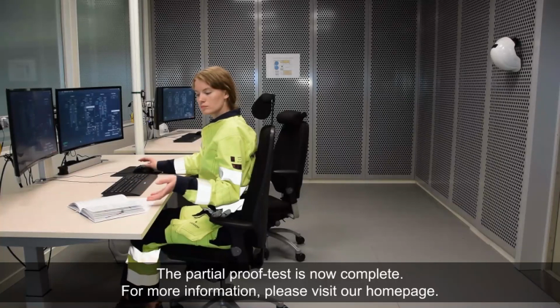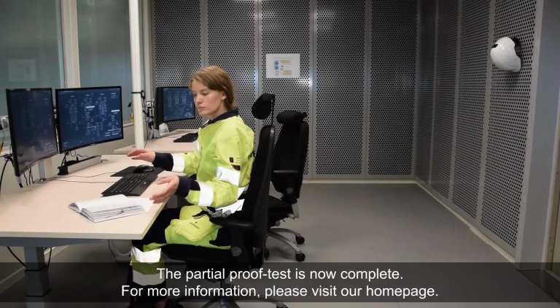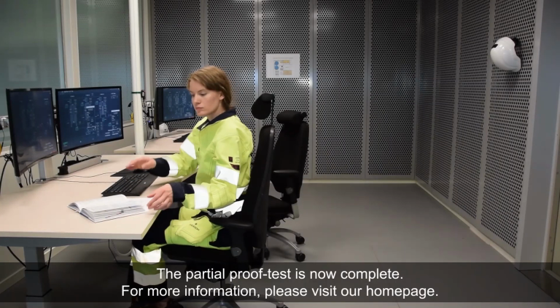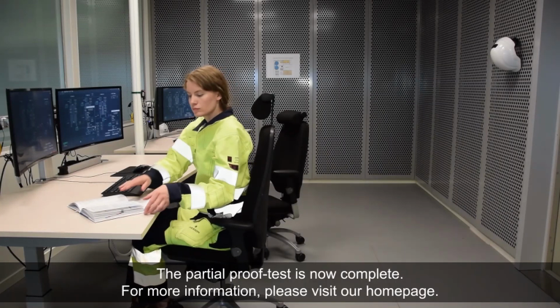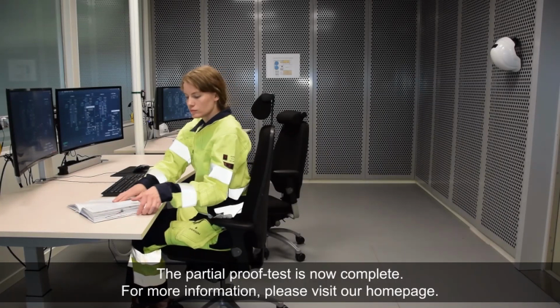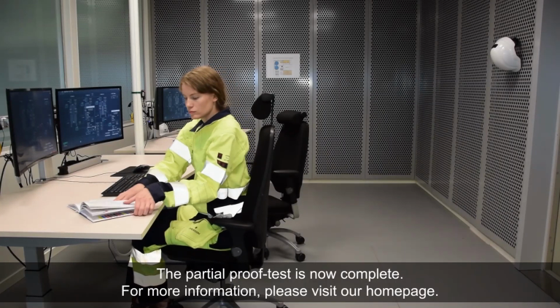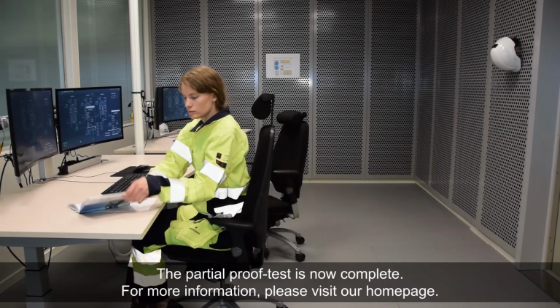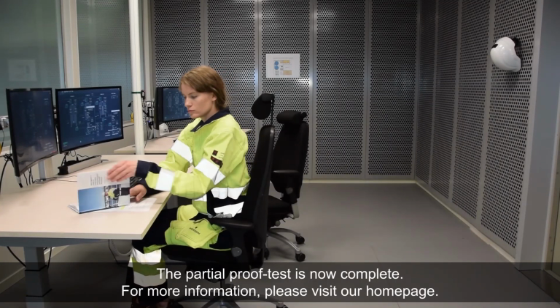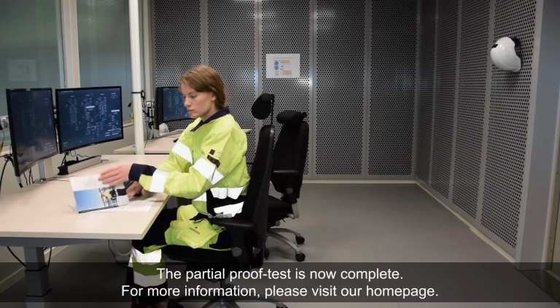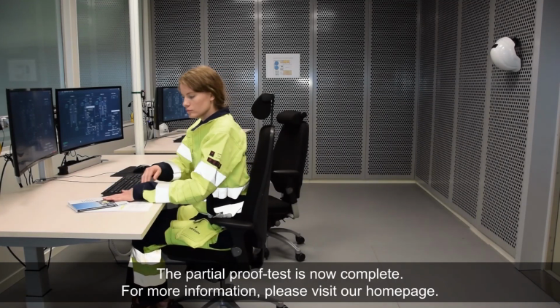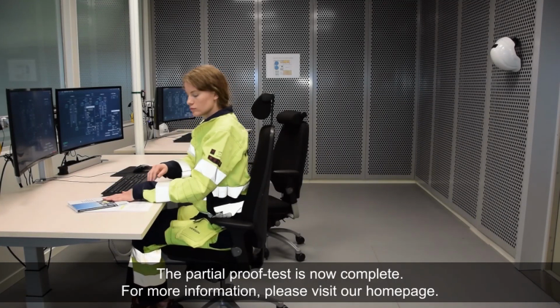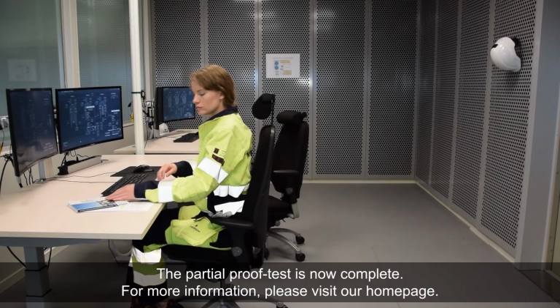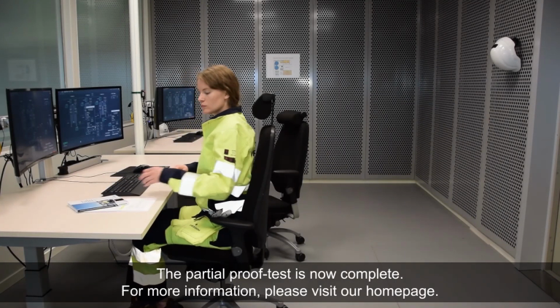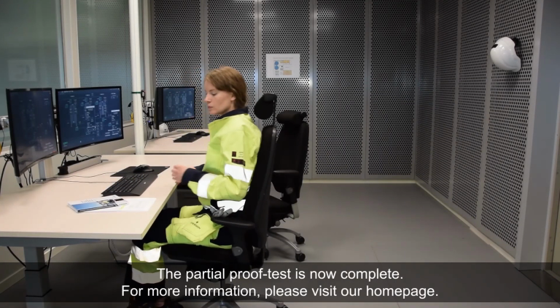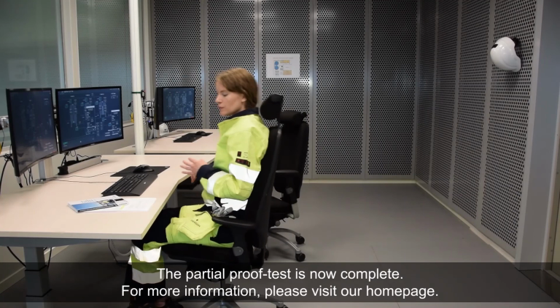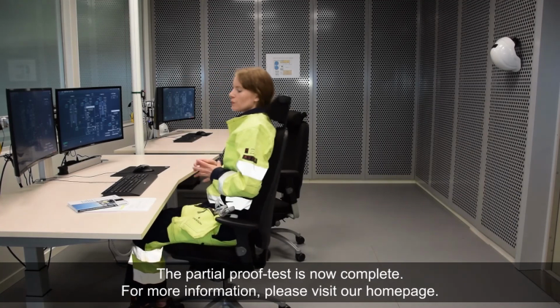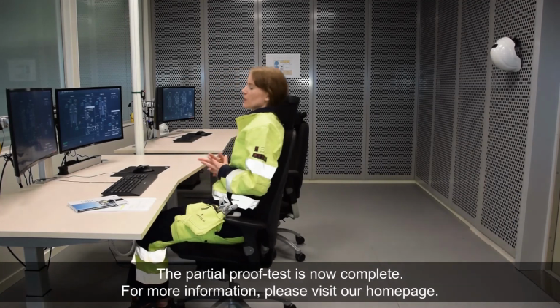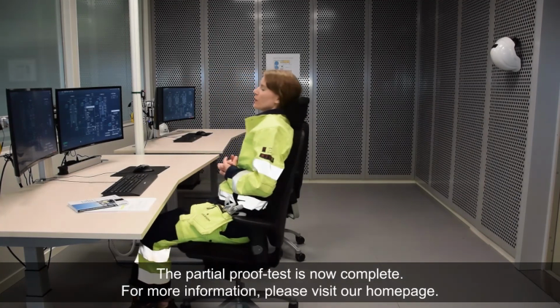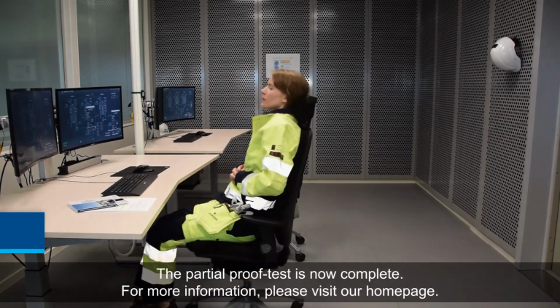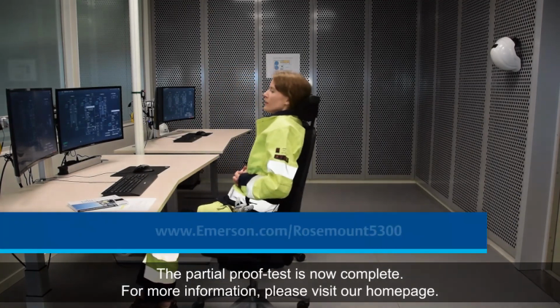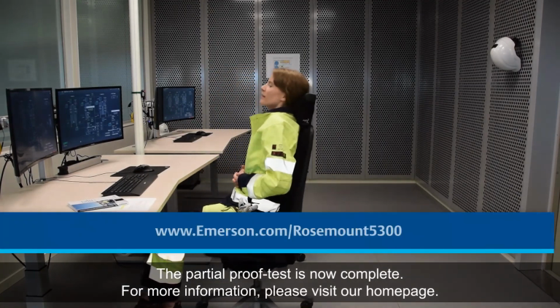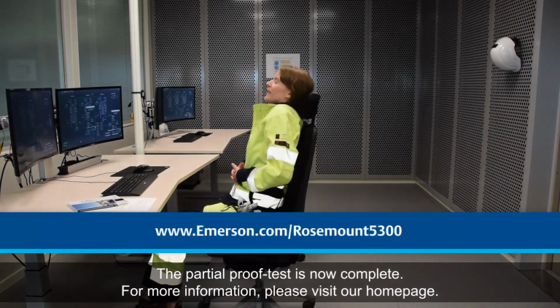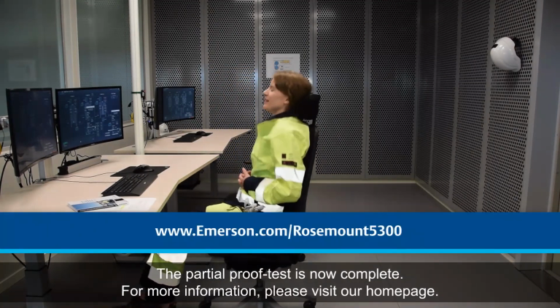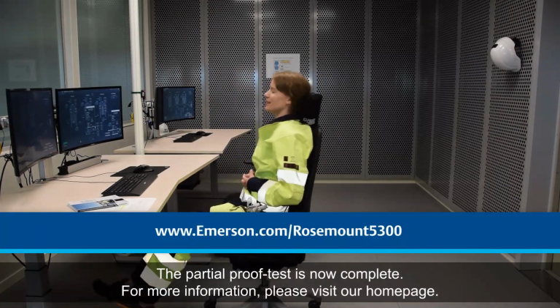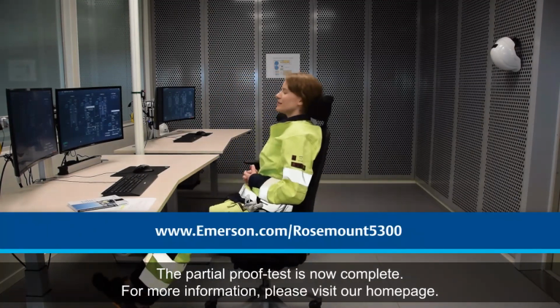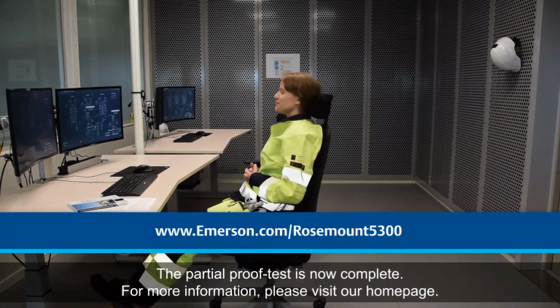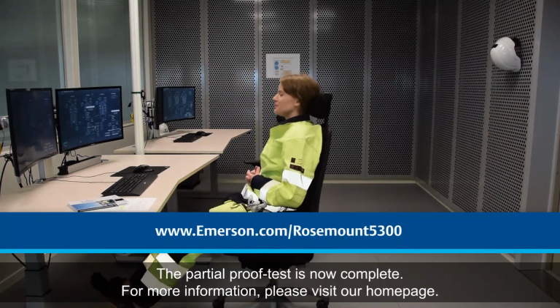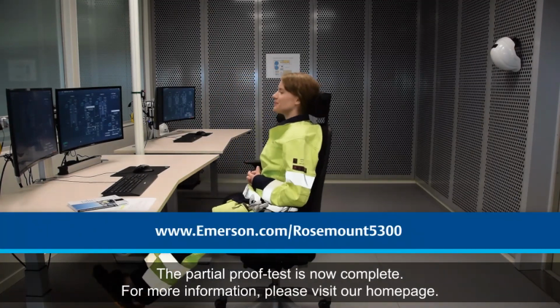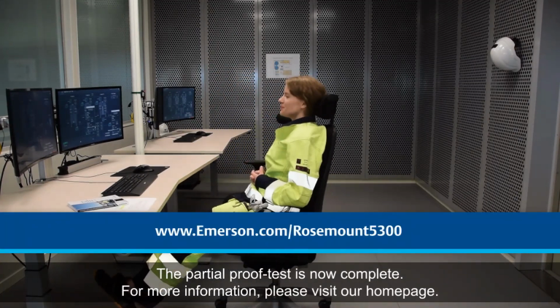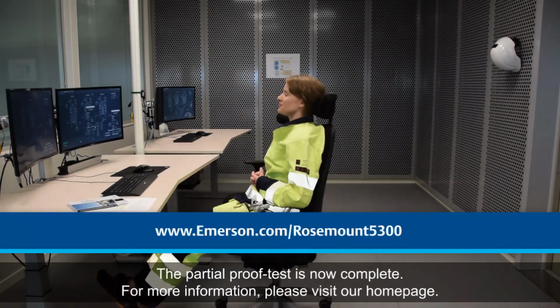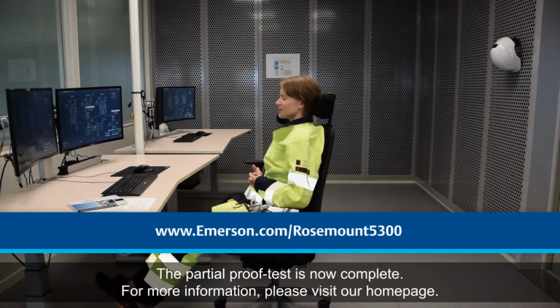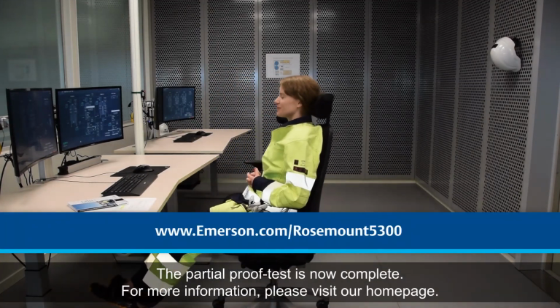The partial proof test is now complete. For more information, please visit our homepage.